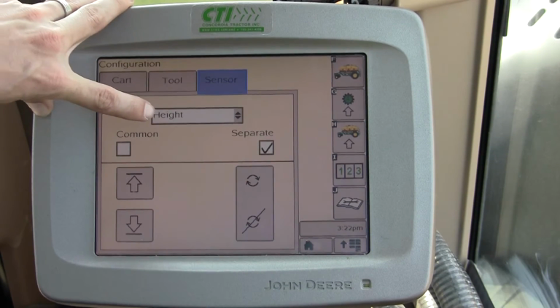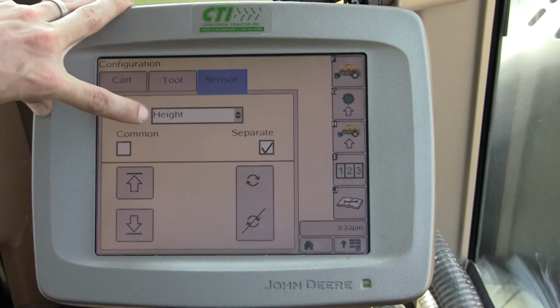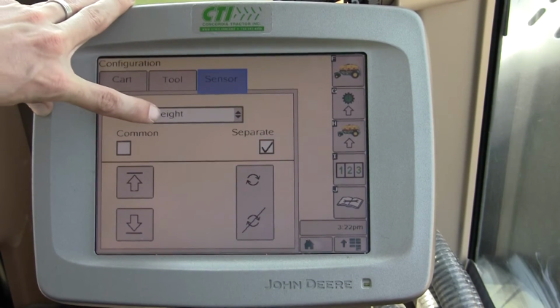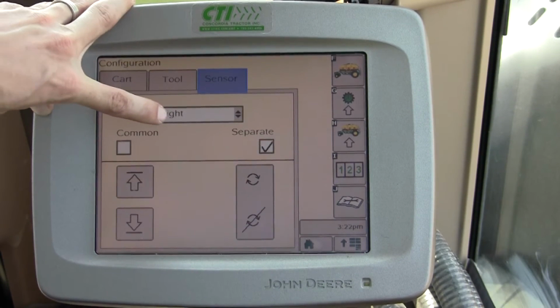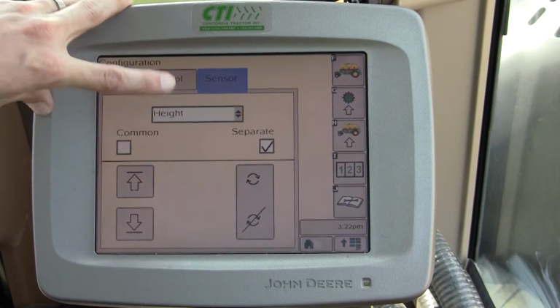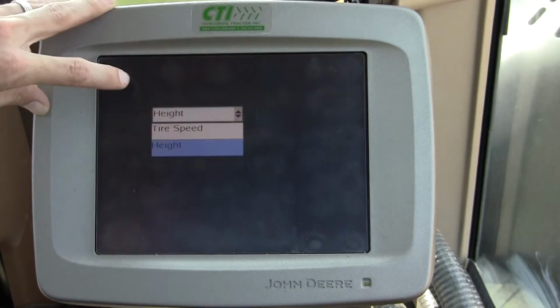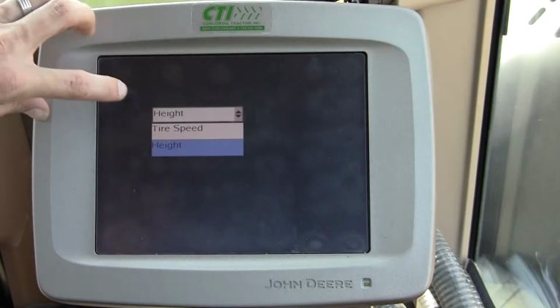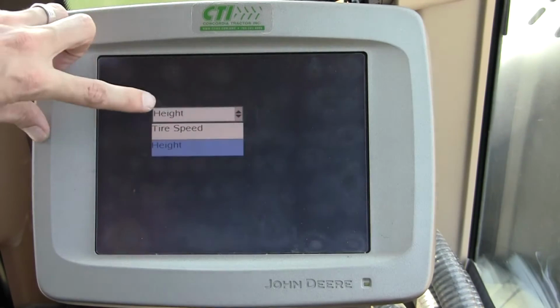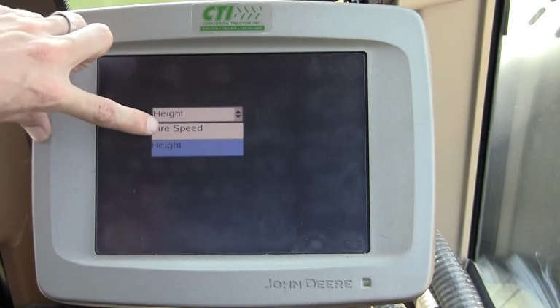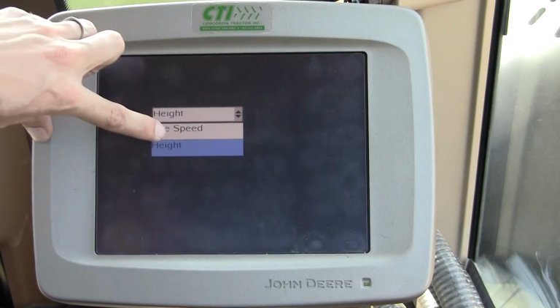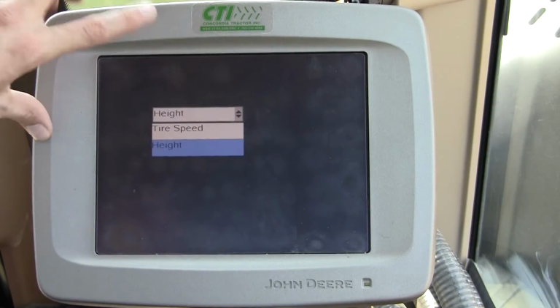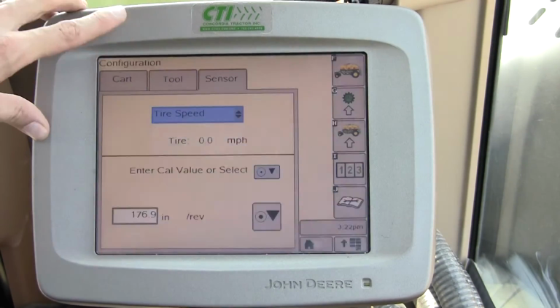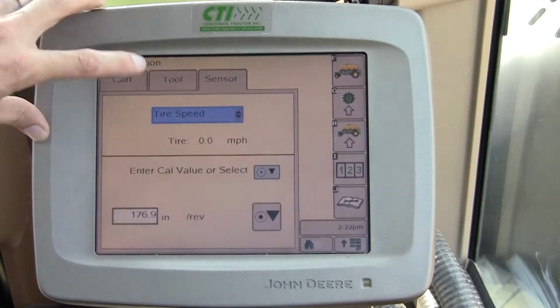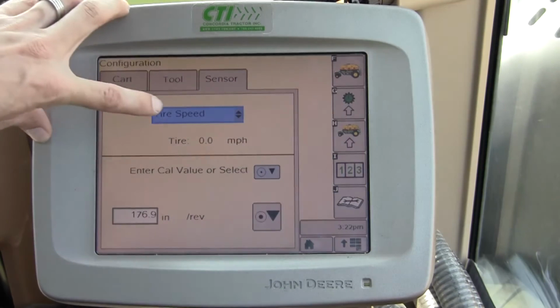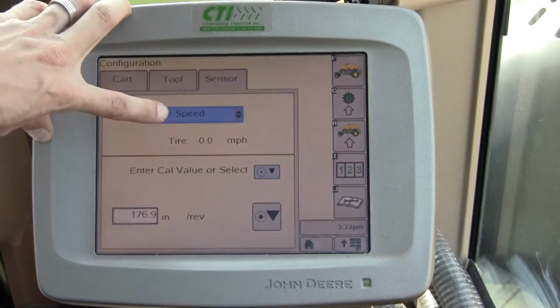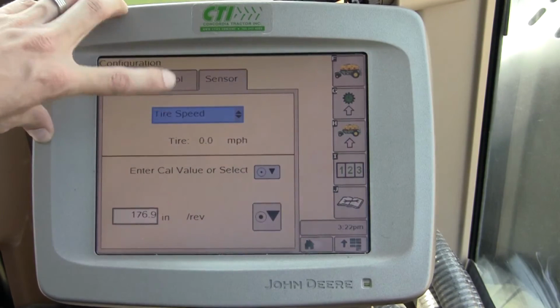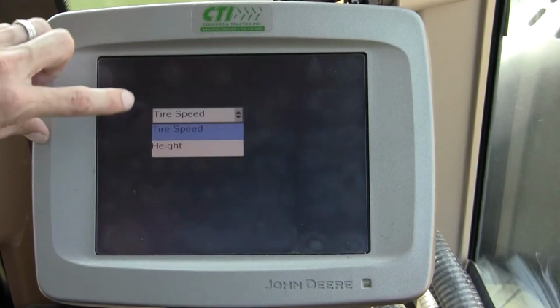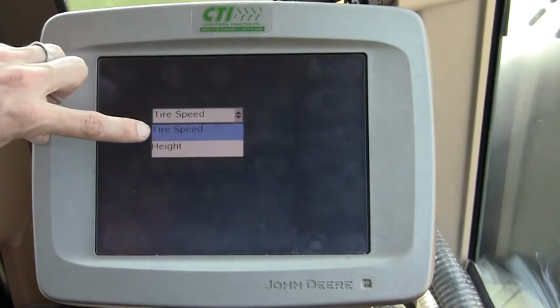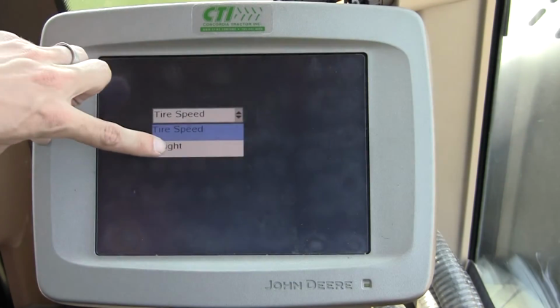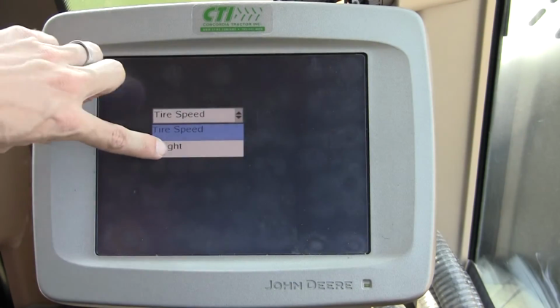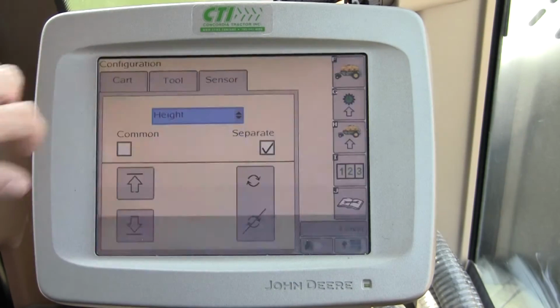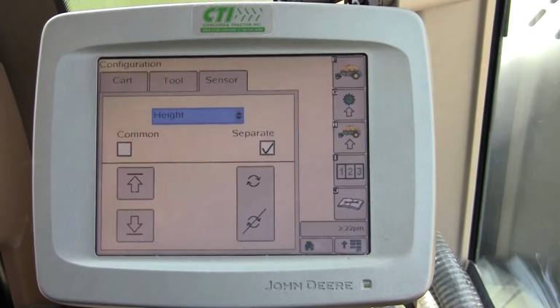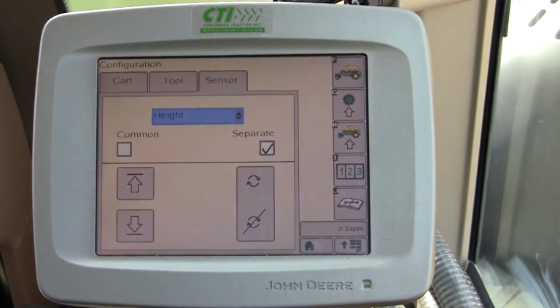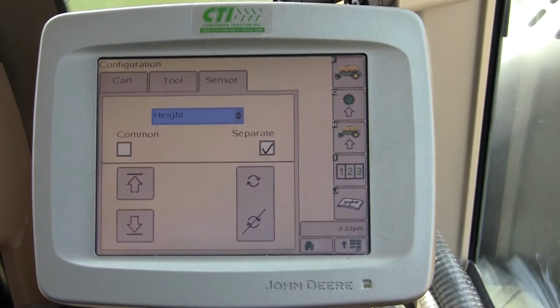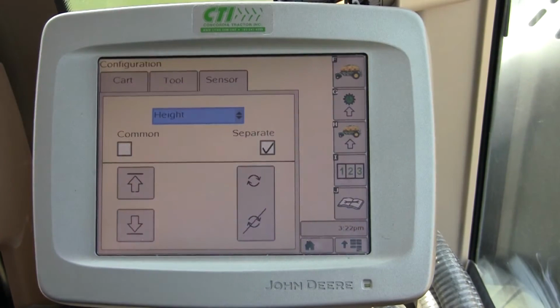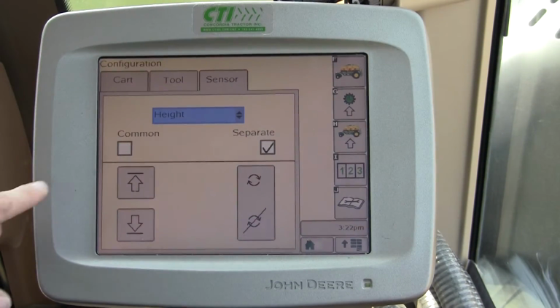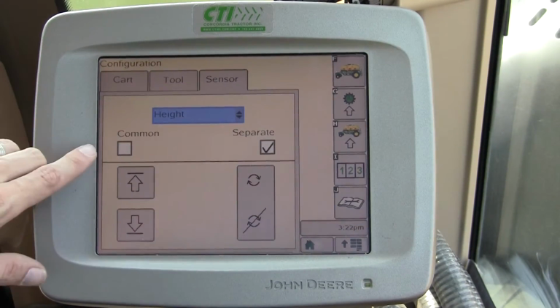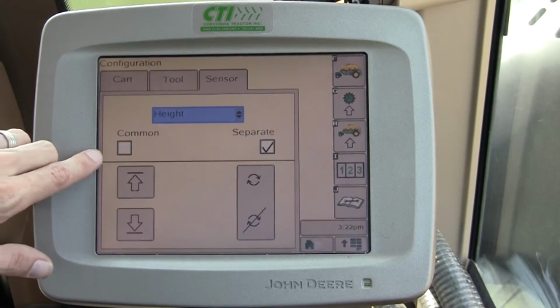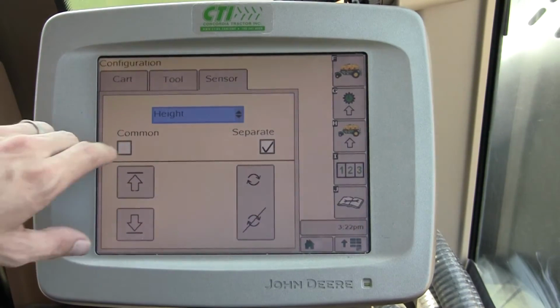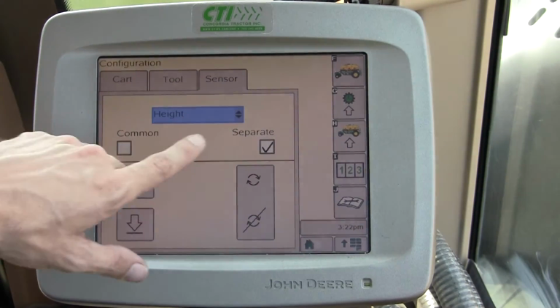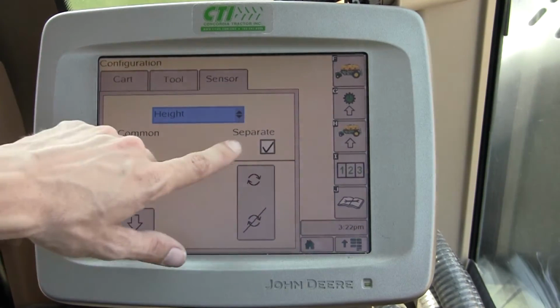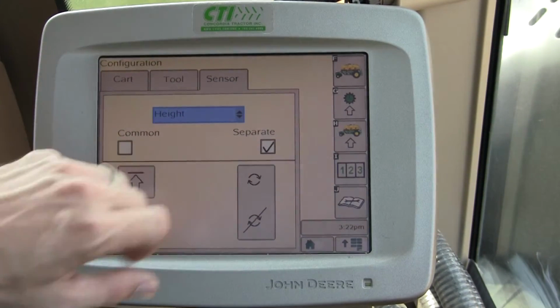If you don't see Height, it may say Tire Speed — you just need to drop that down and choose Height. There are two options here: Common and Separate.